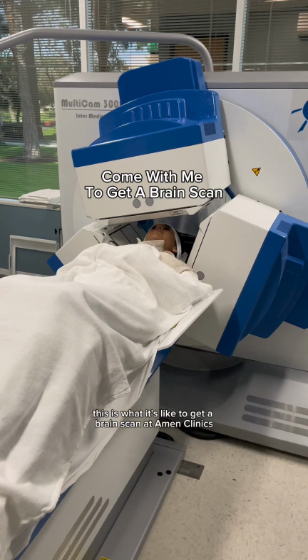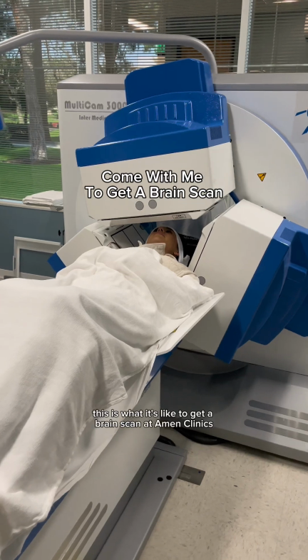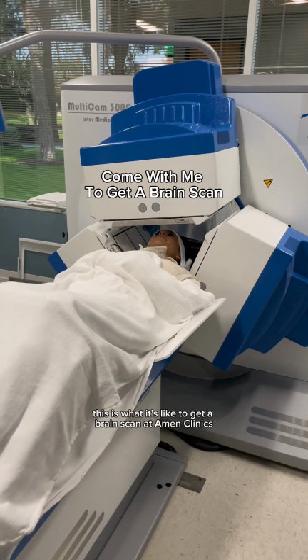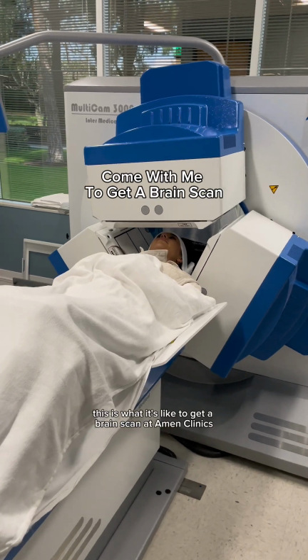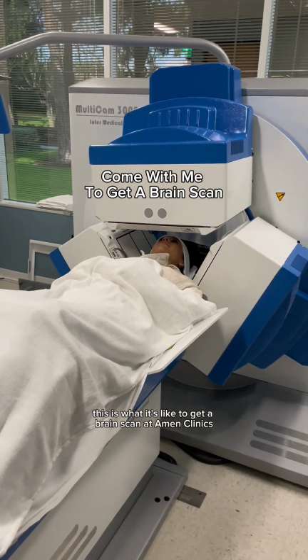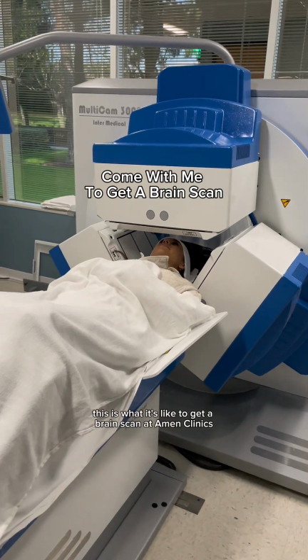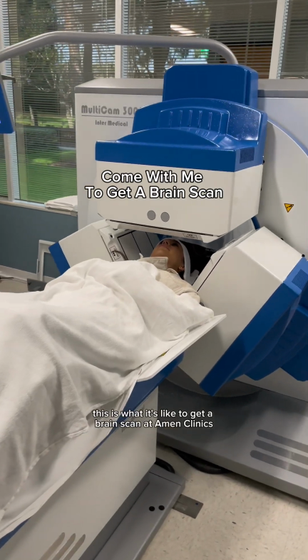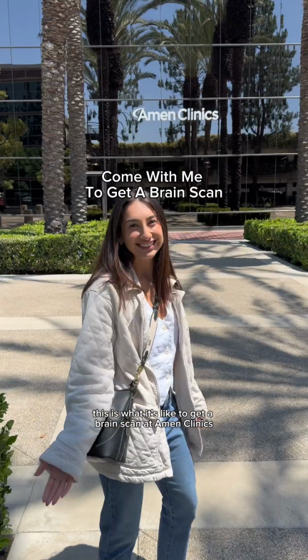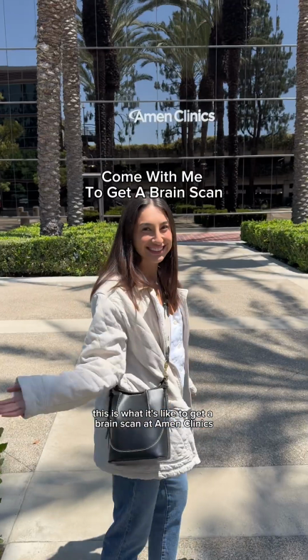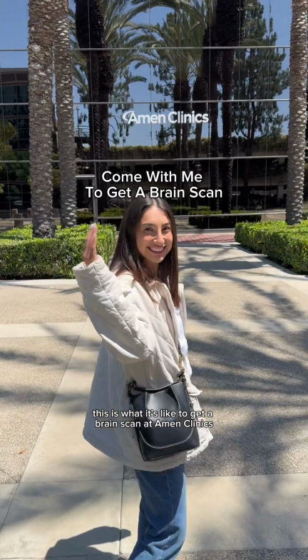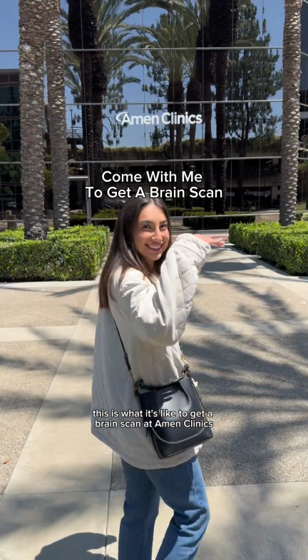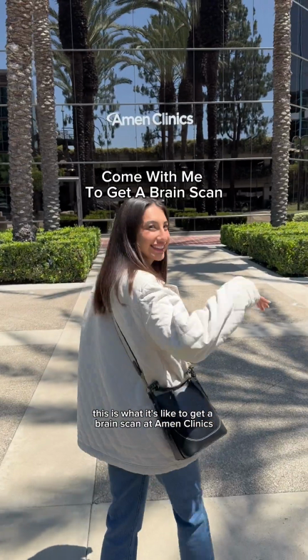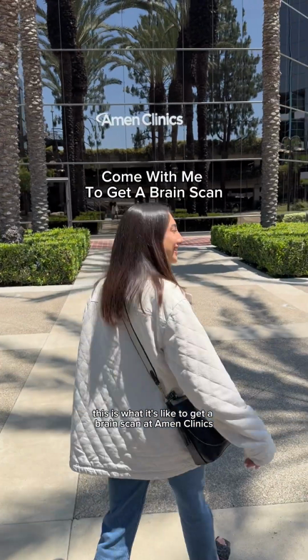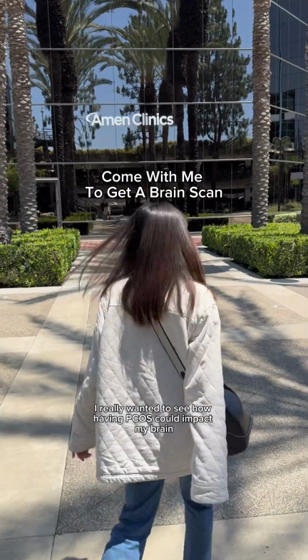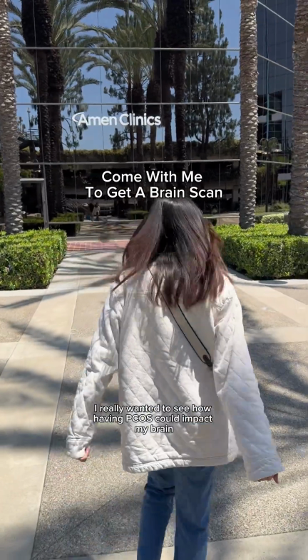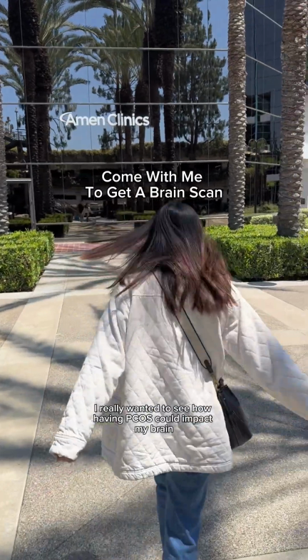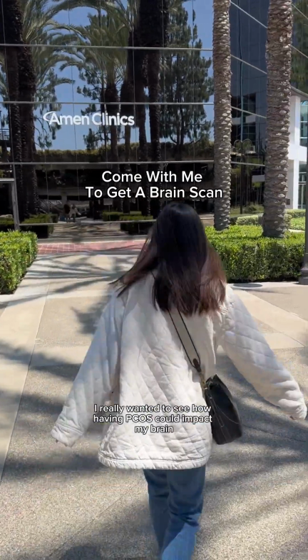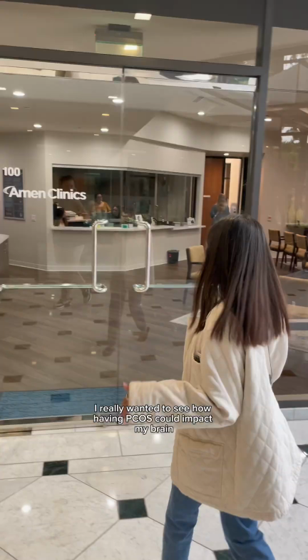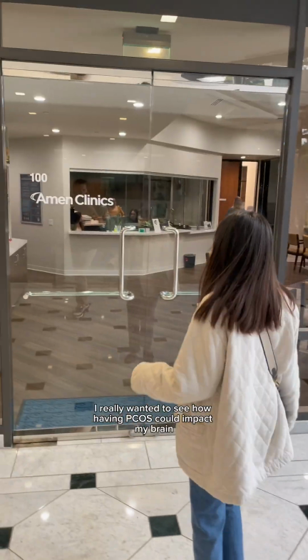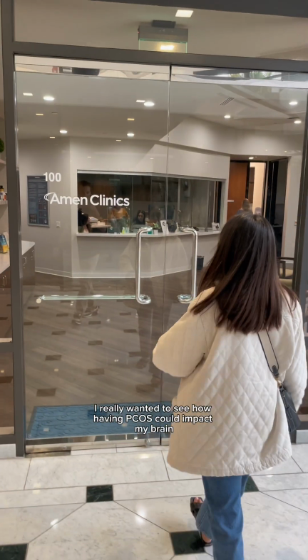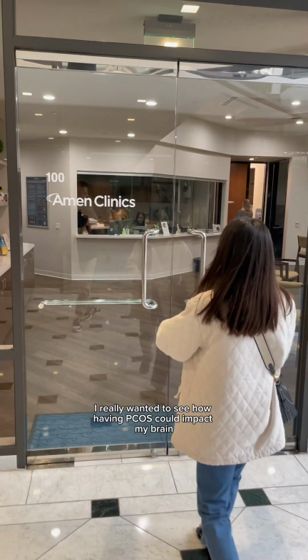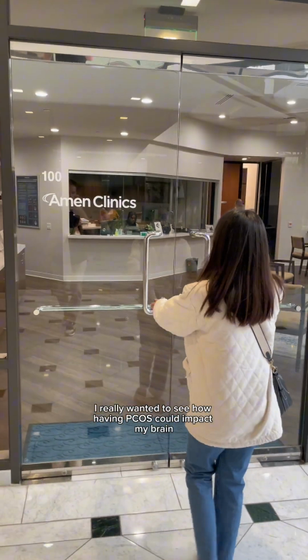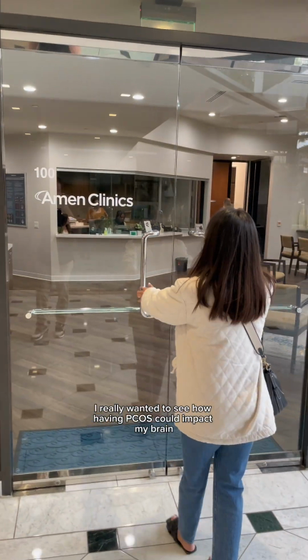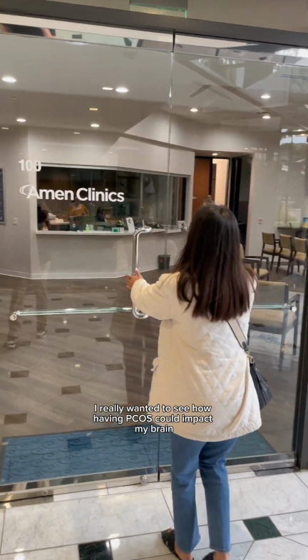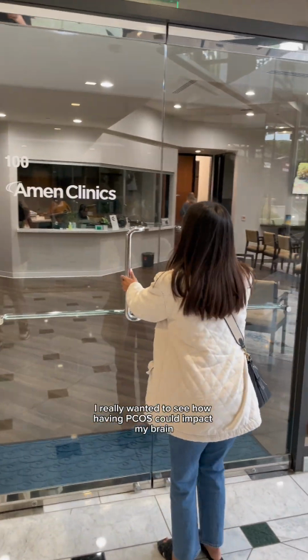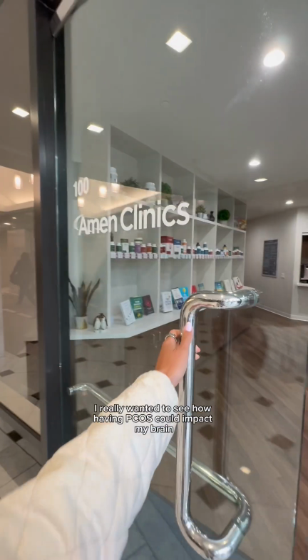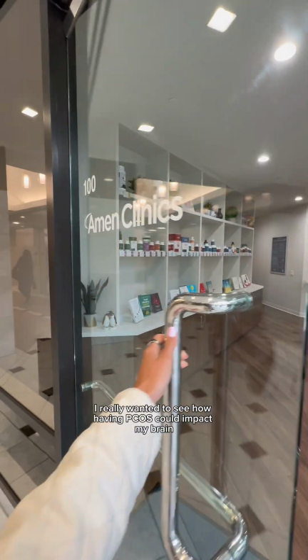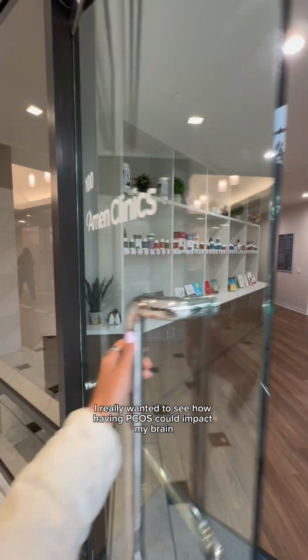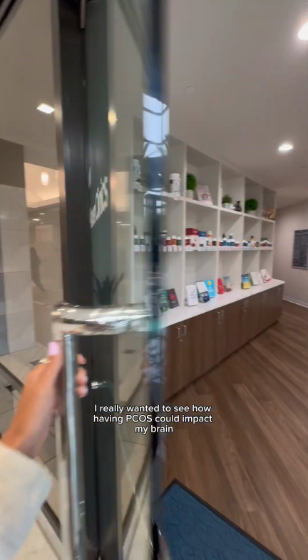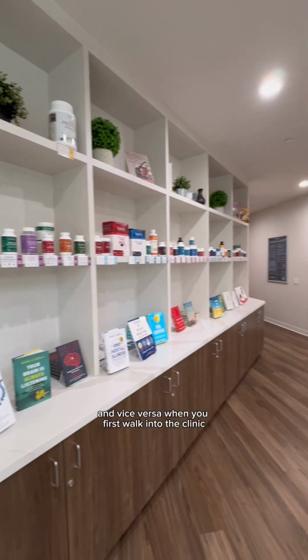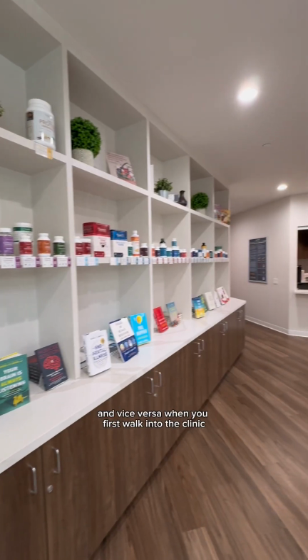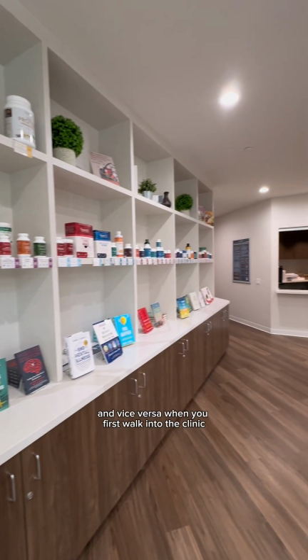This is what it's like to get a brain scan at Amen Clinics. I really wanted to see how having PCOS could impact my brain and vice versa.